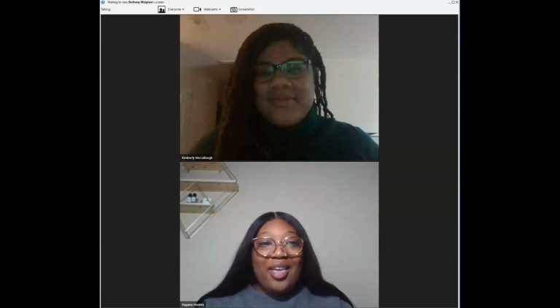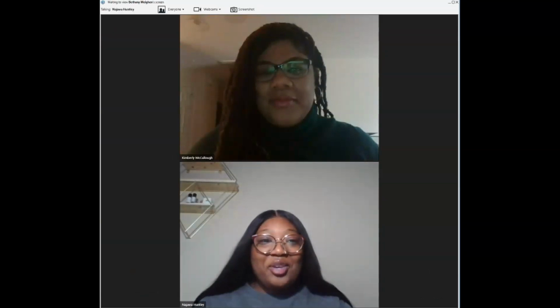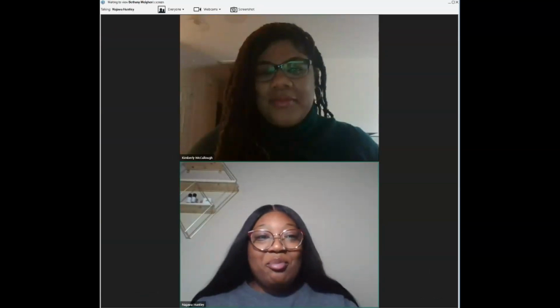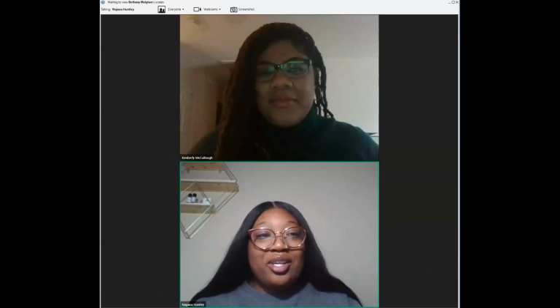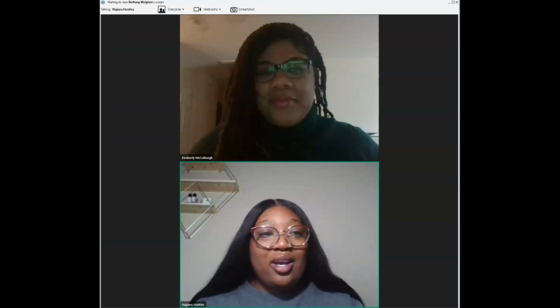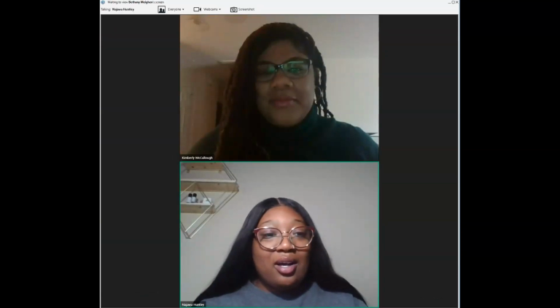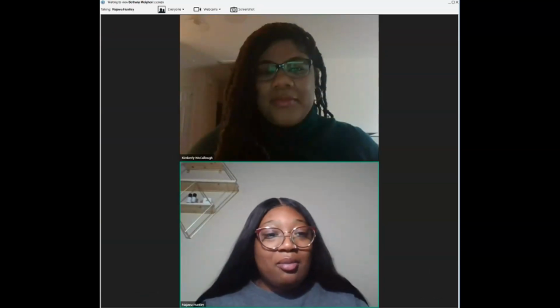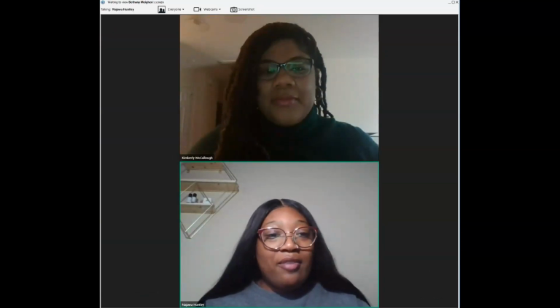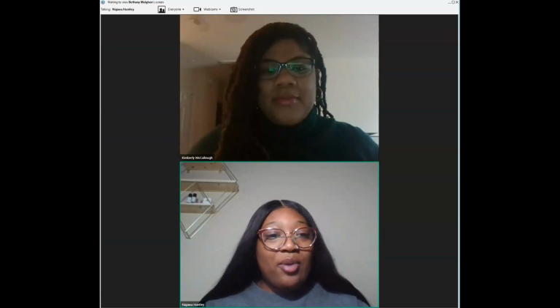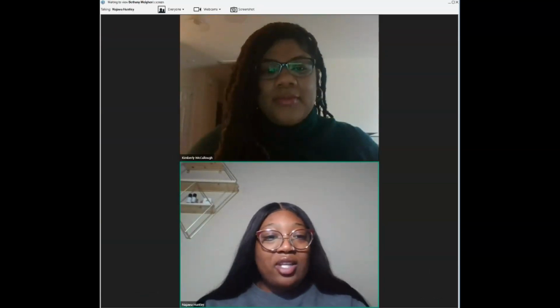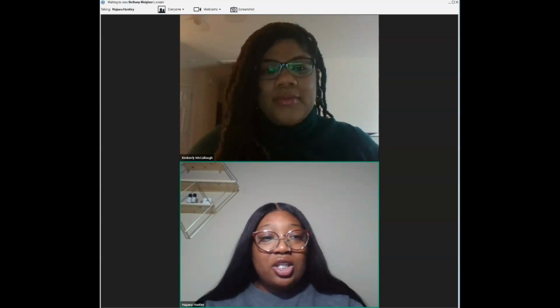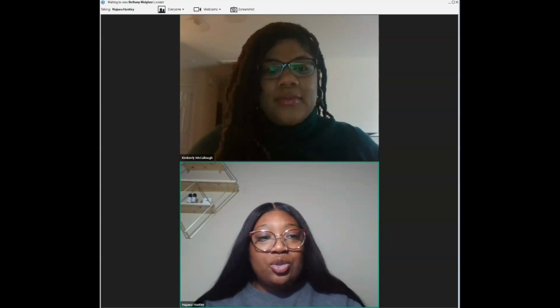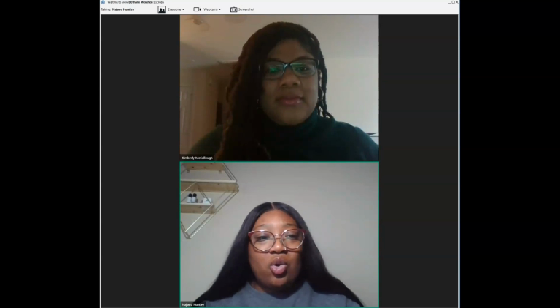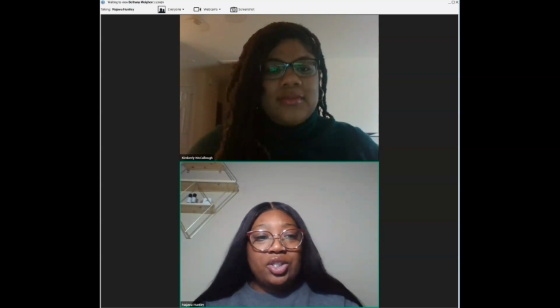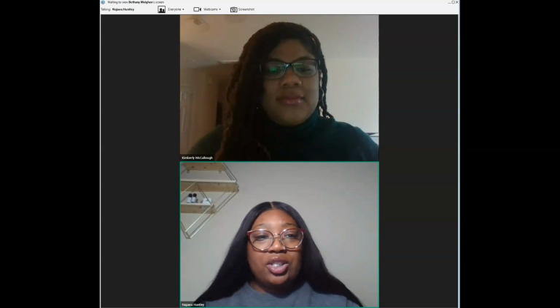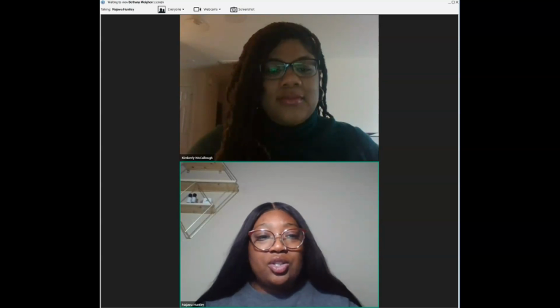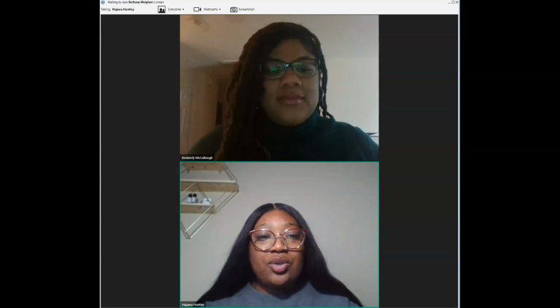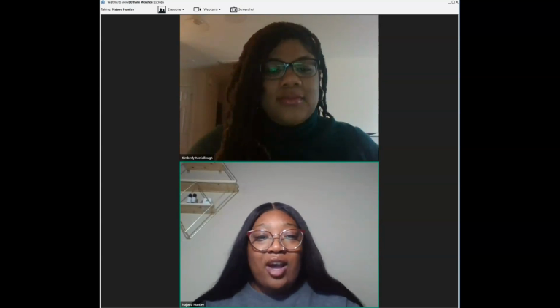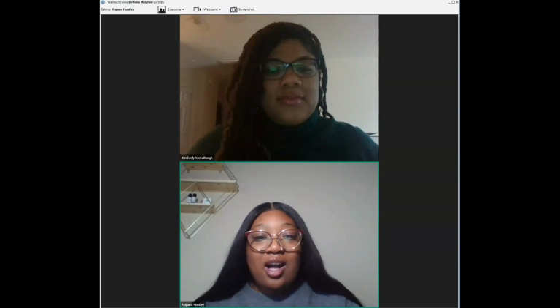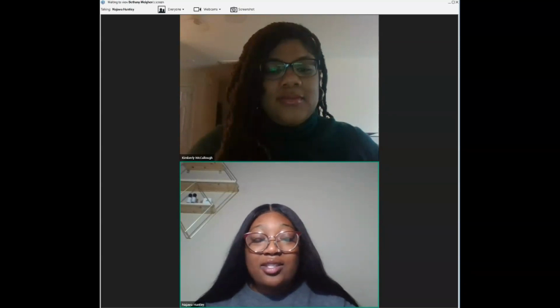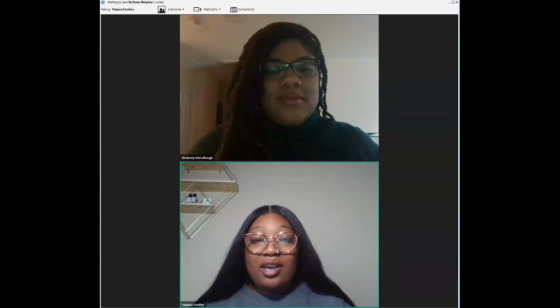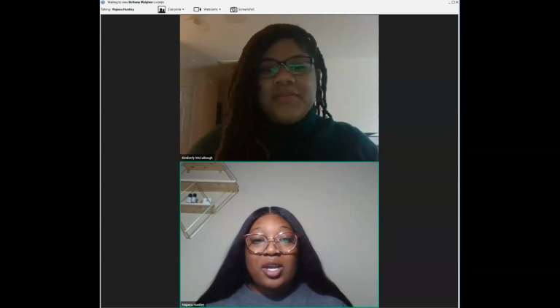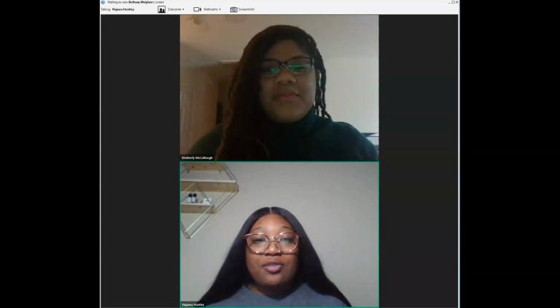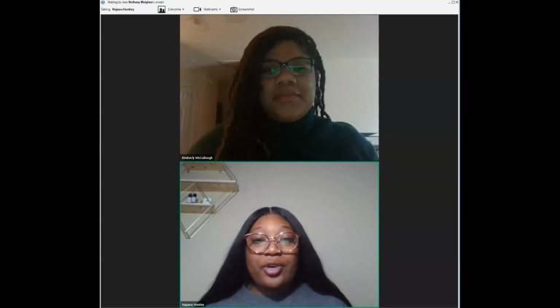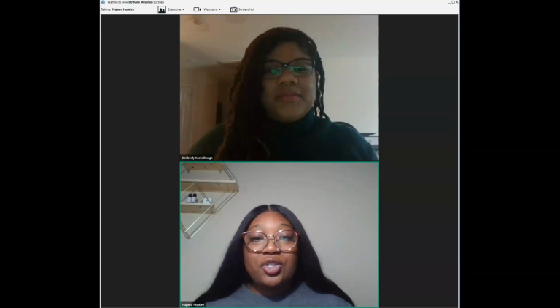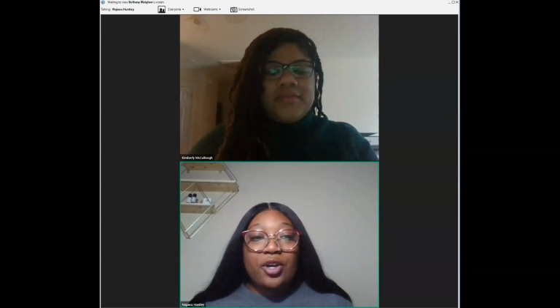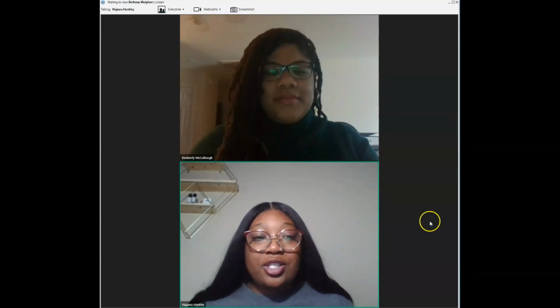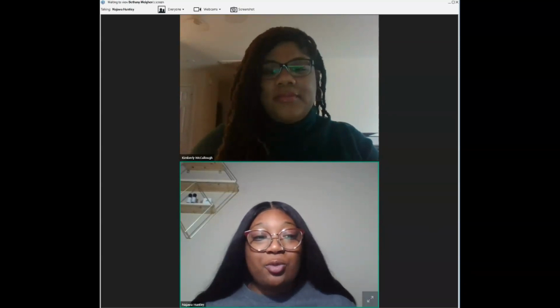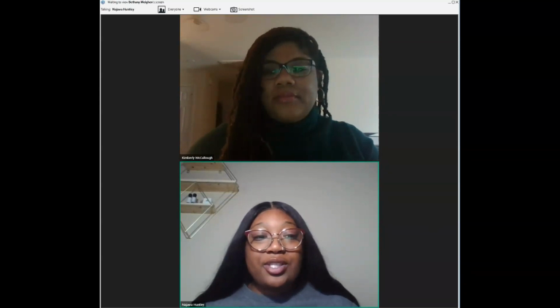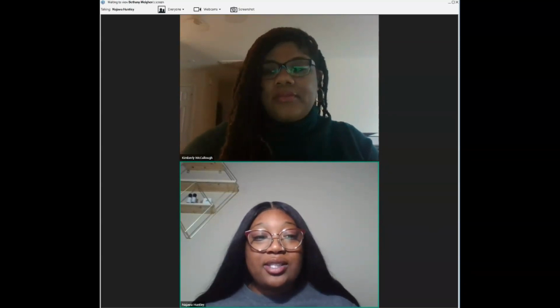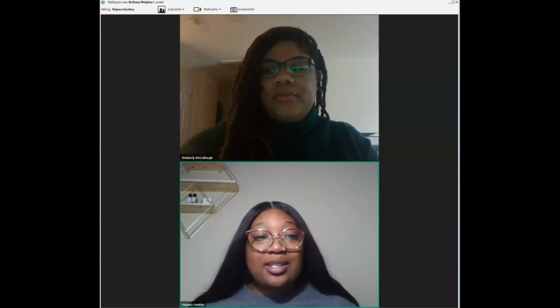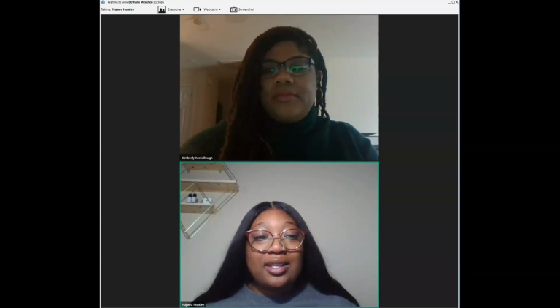Thank you, Kimberly. If you have any additional questions, you can find the contact information for each university who presented tonight.